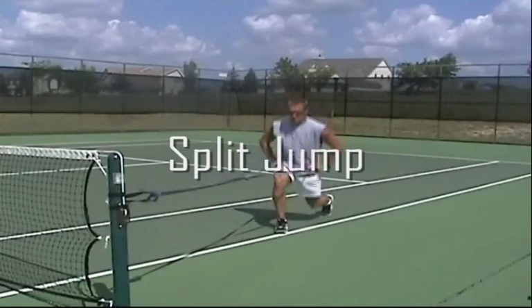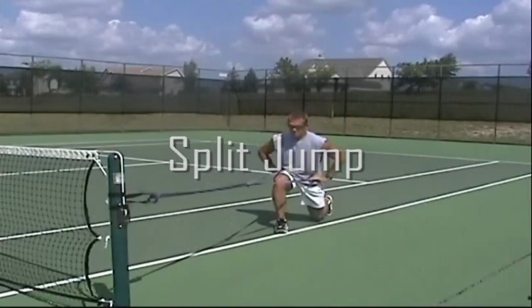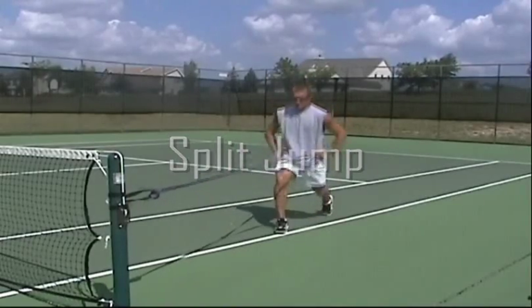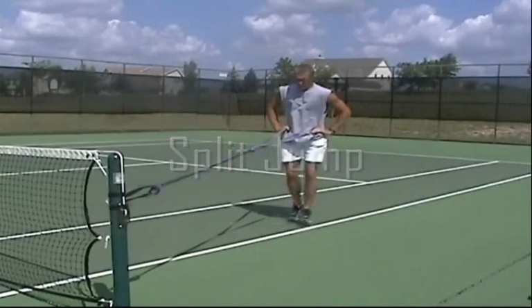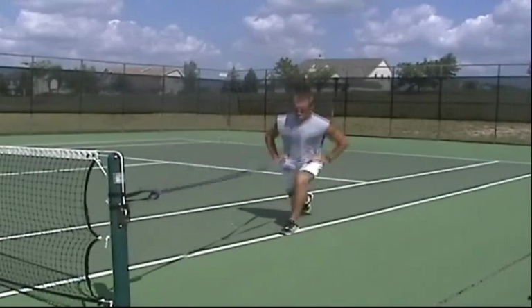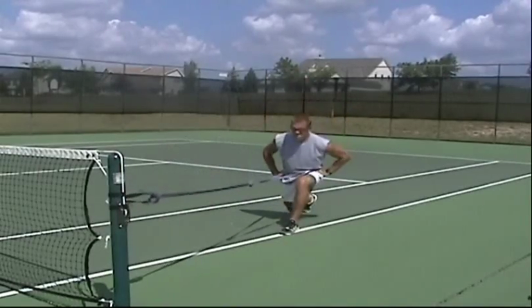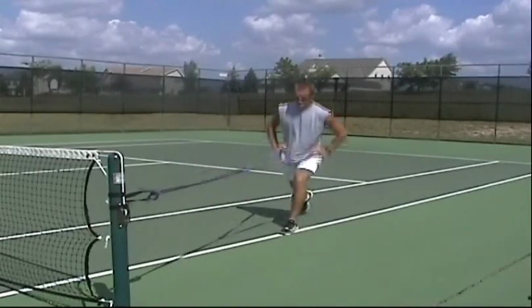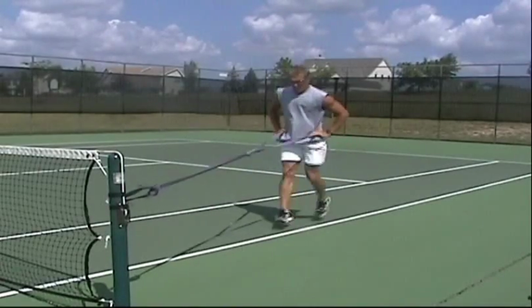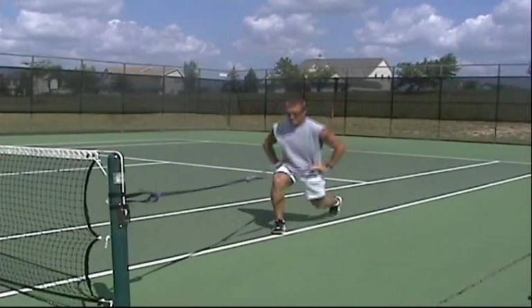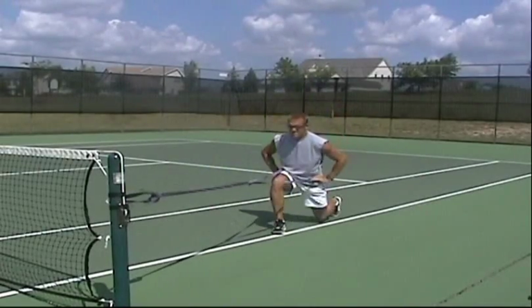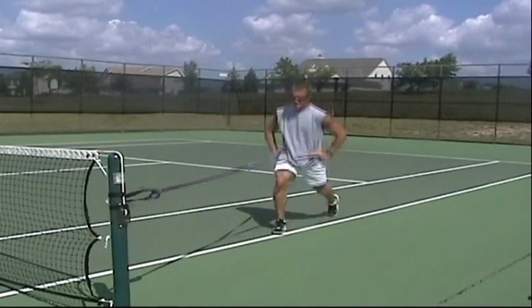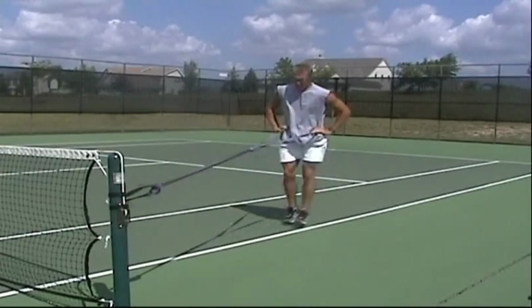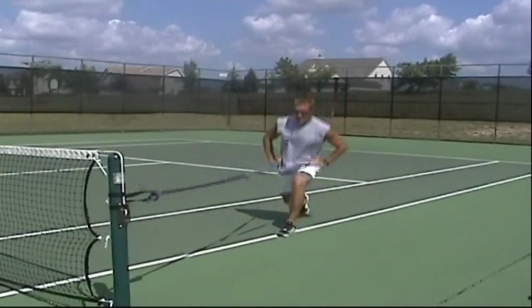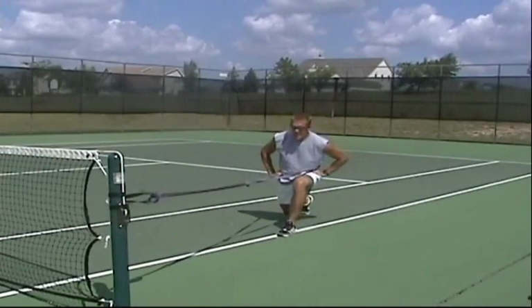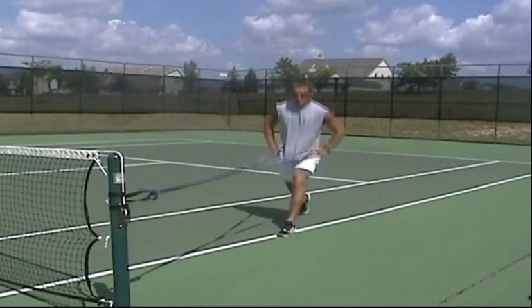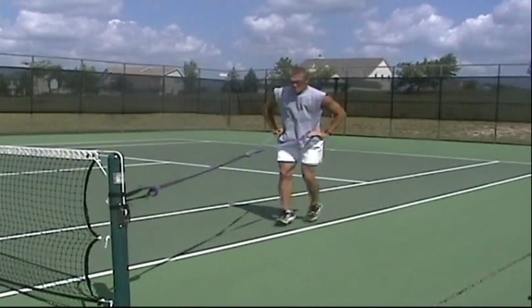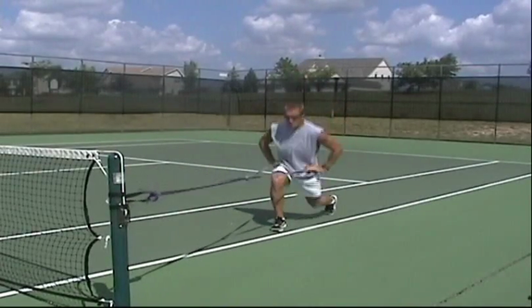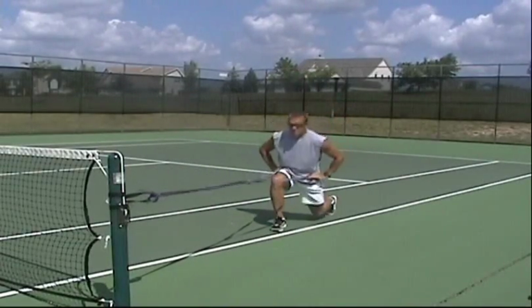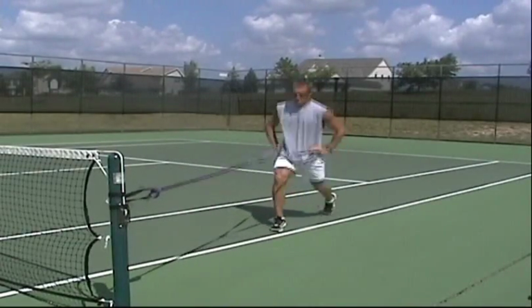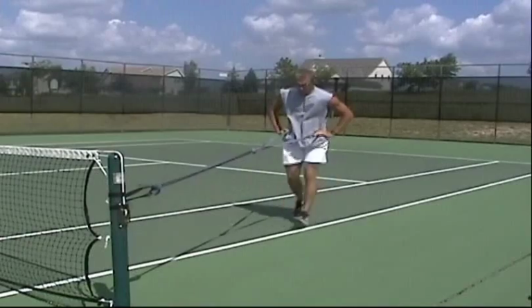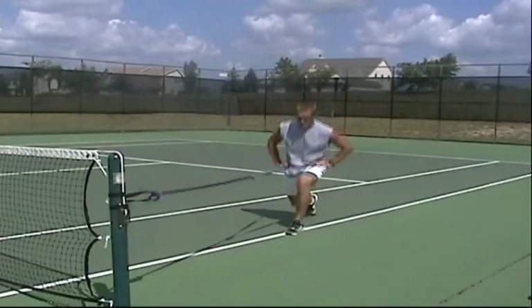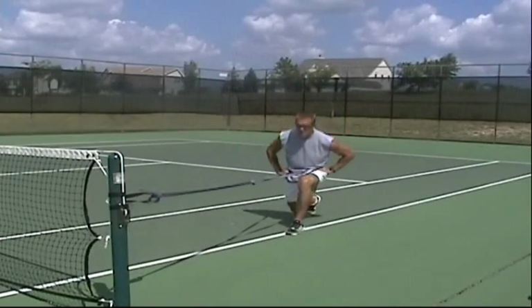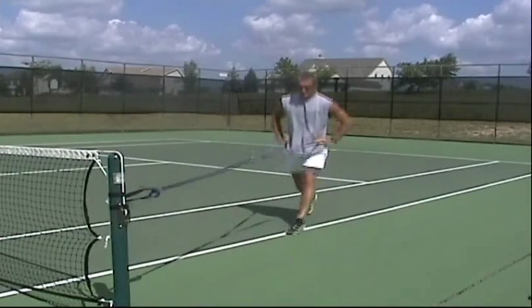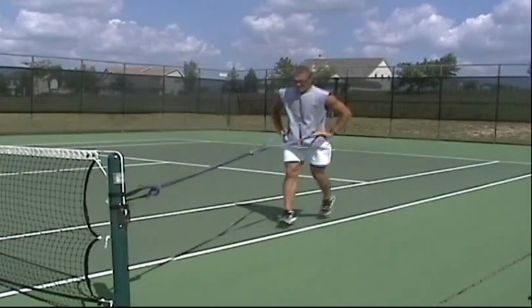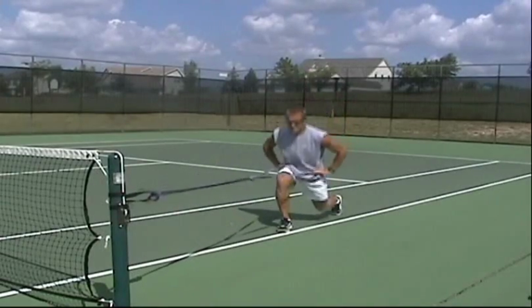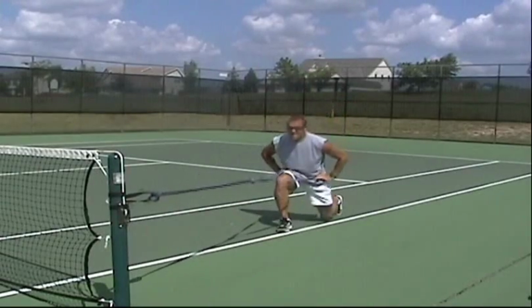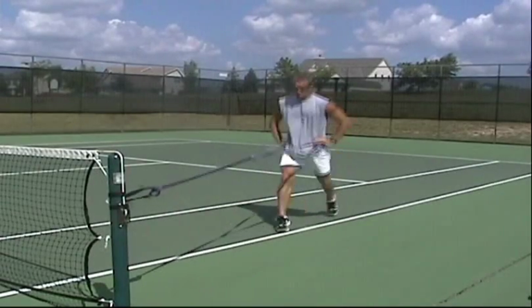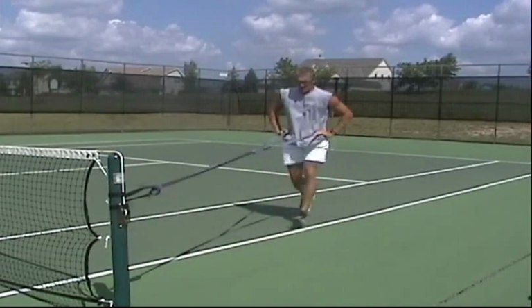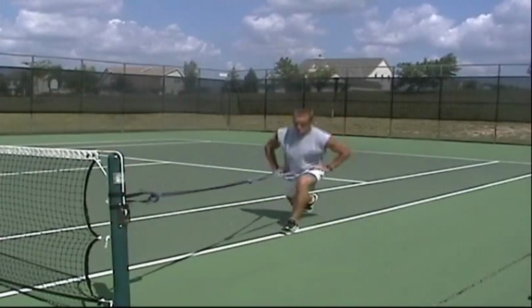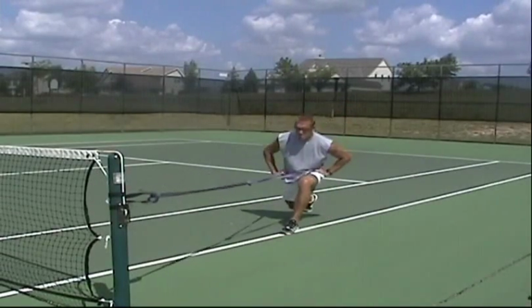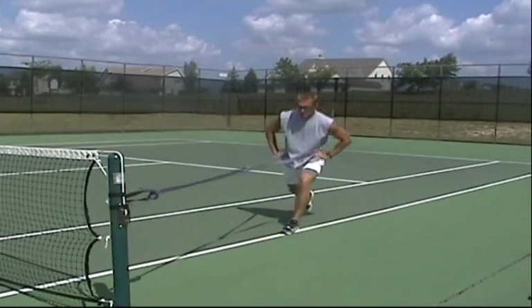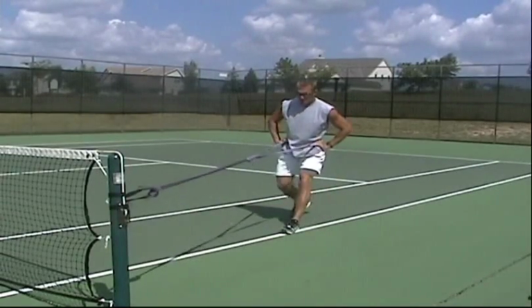We start with the split jump, making sure we try to get as deep a split jump as we possibly can, keeping our hands on our hips and our shoulders calm.